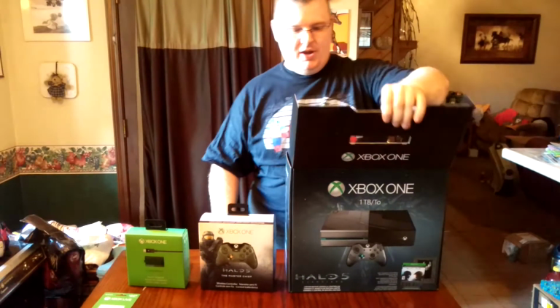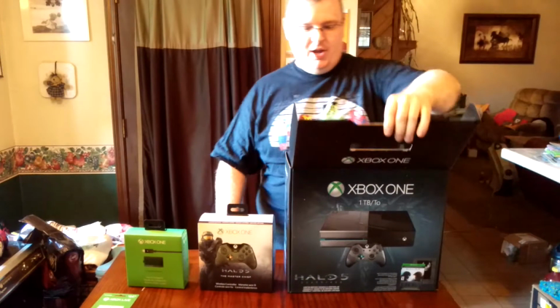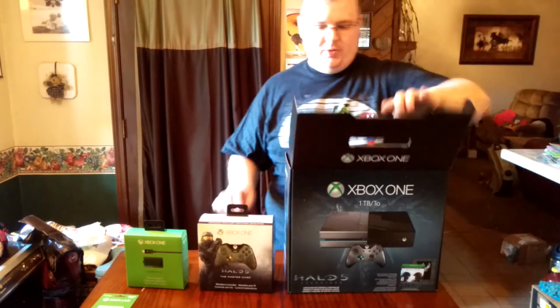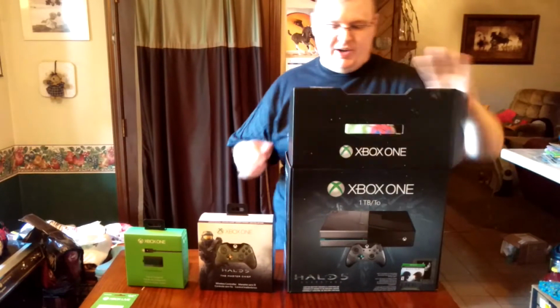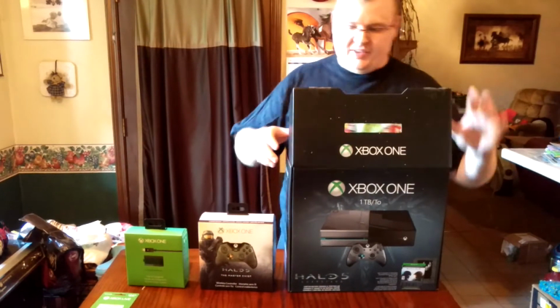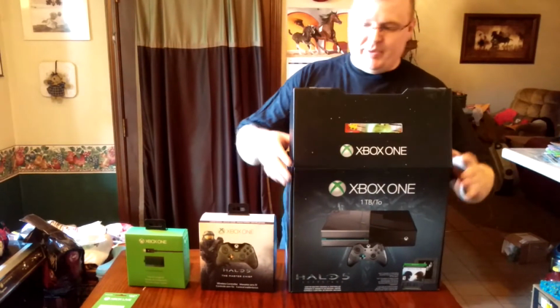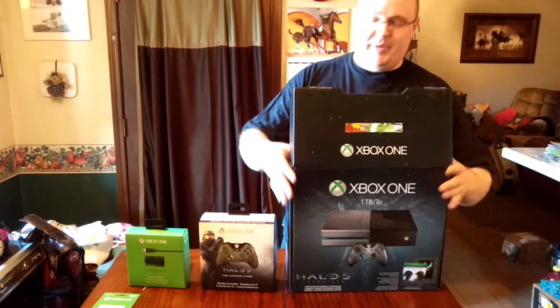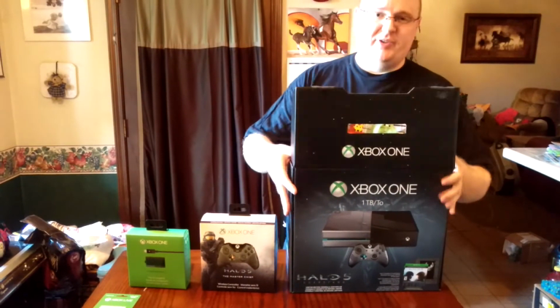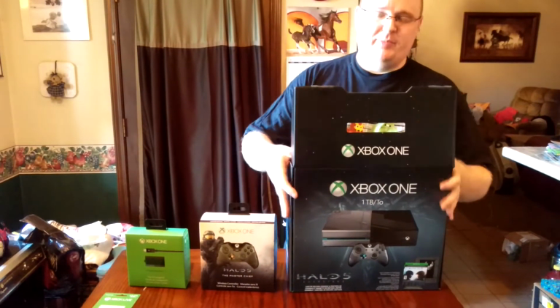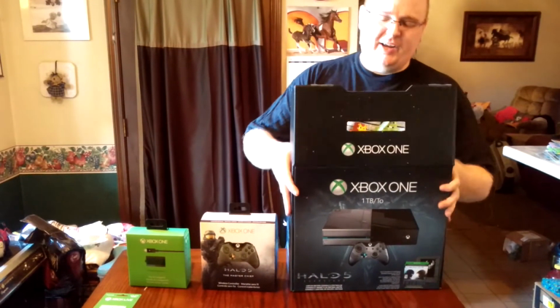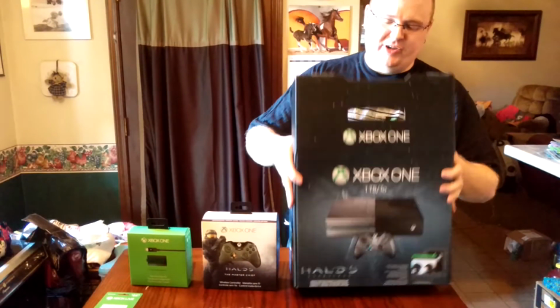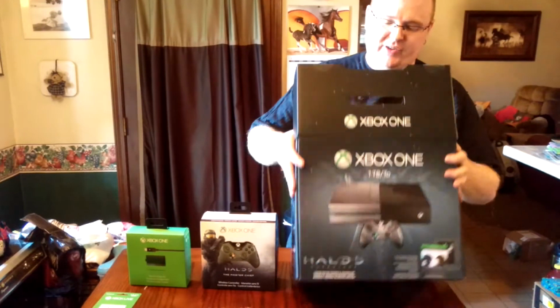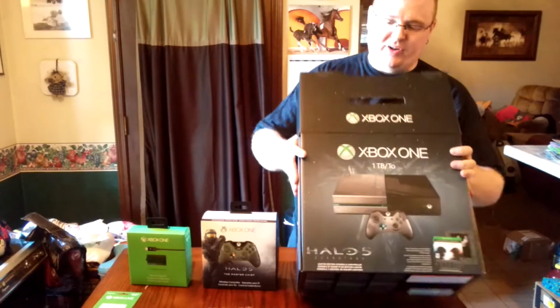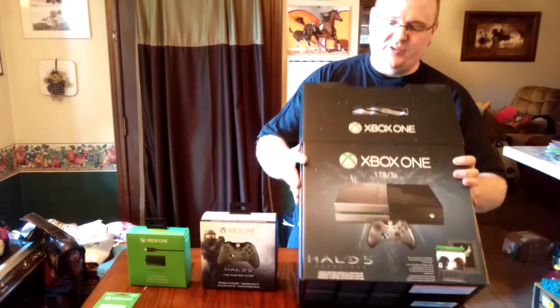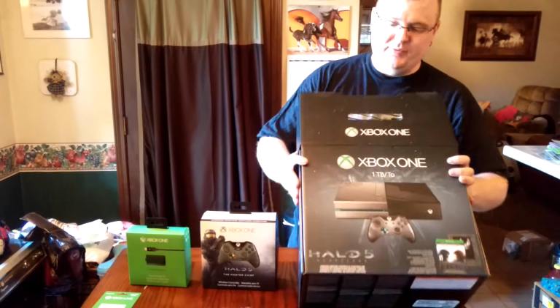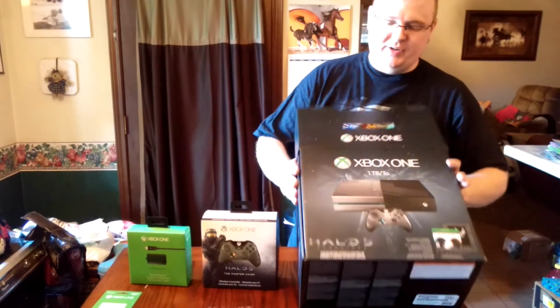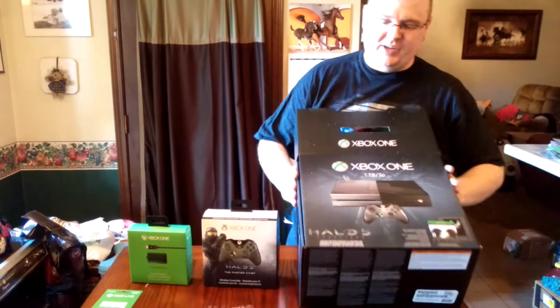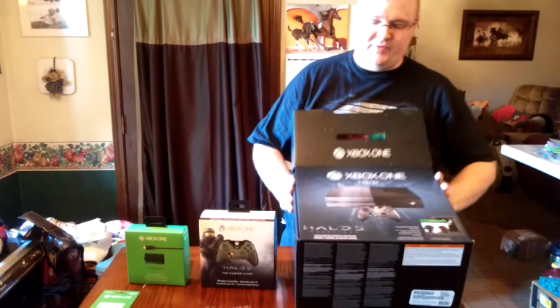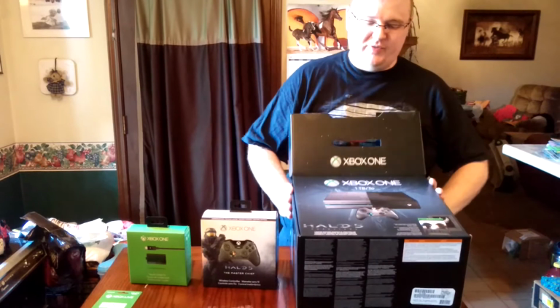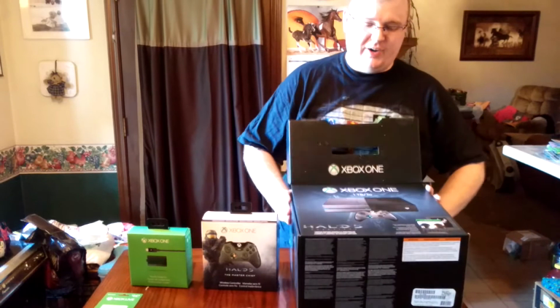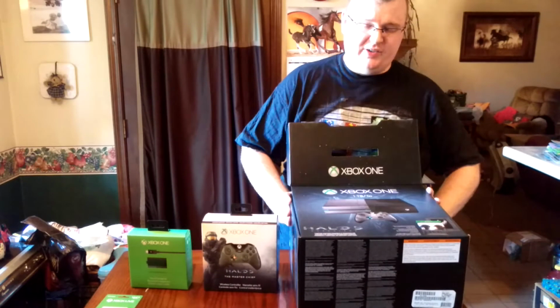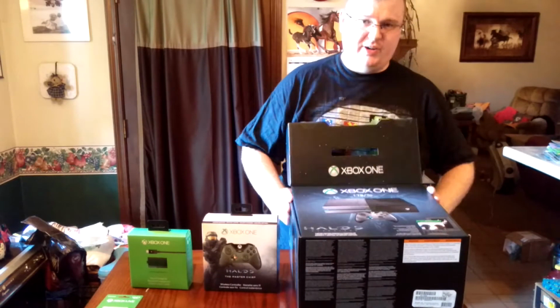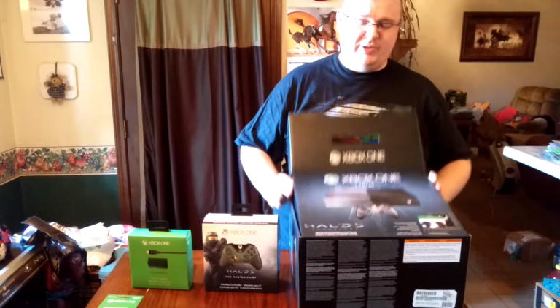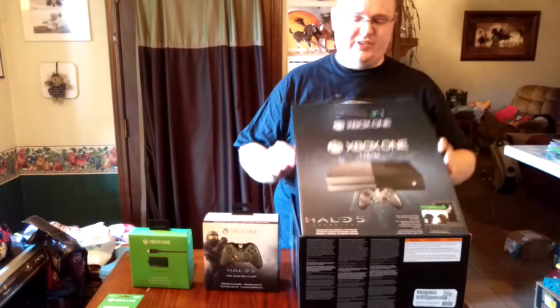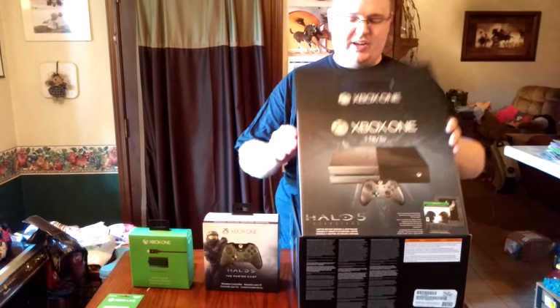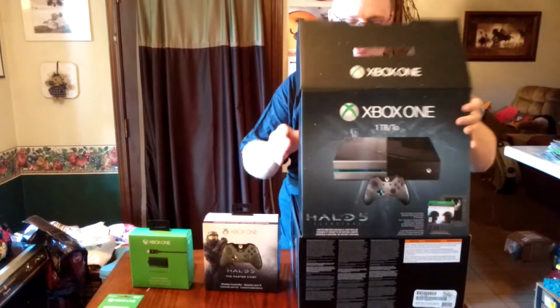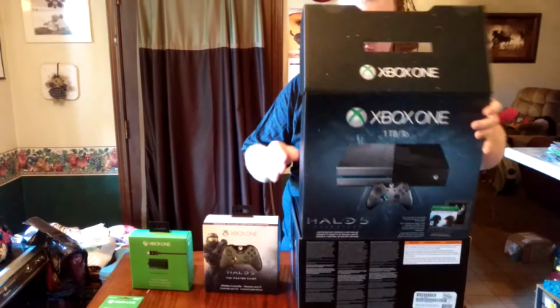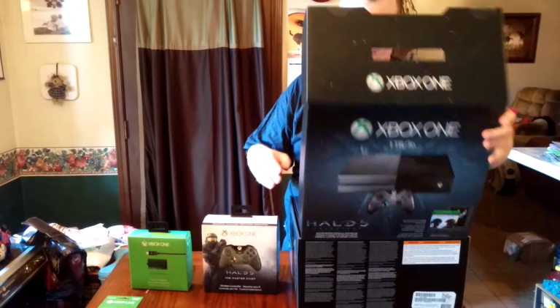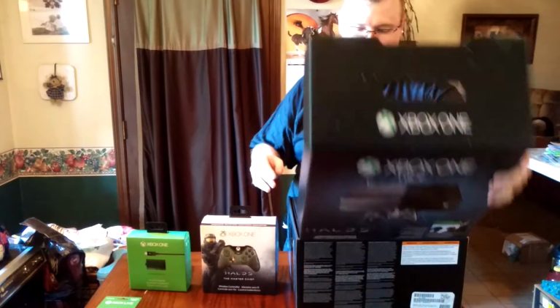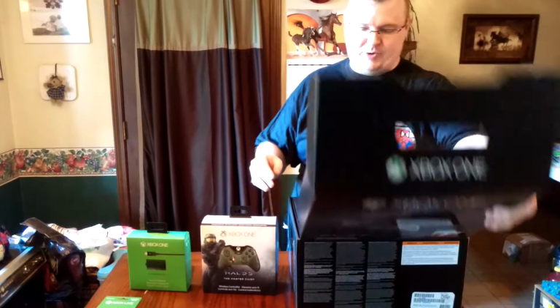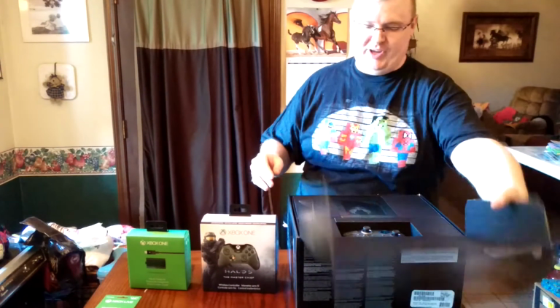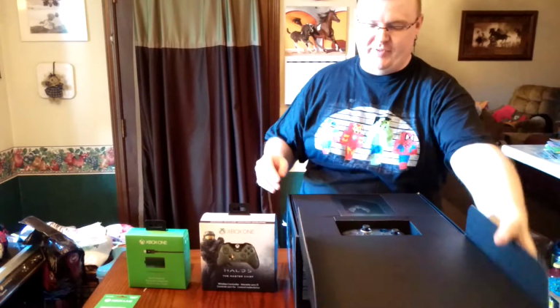The one nice thing about Microsoft's packaging of this console — it's very sturdy, but this thing is extremely heavy.